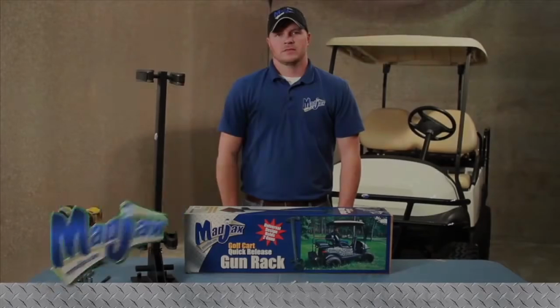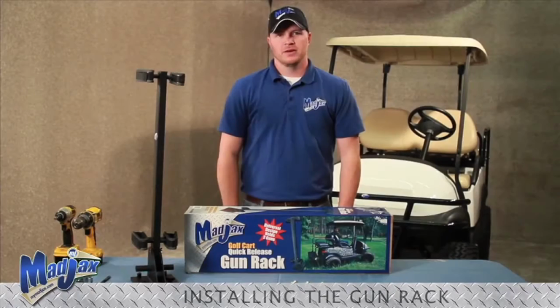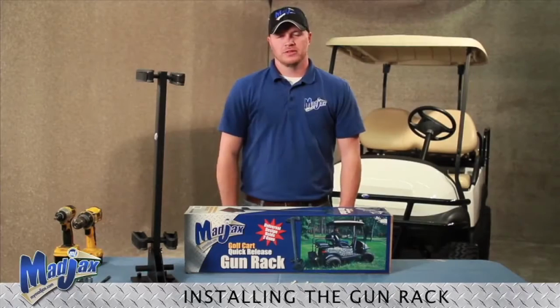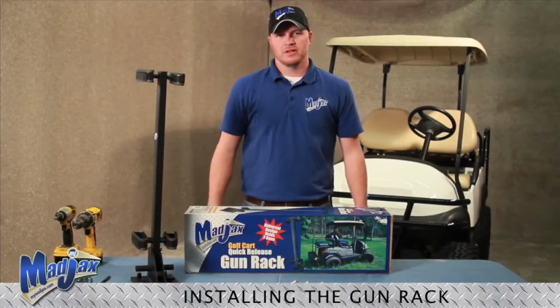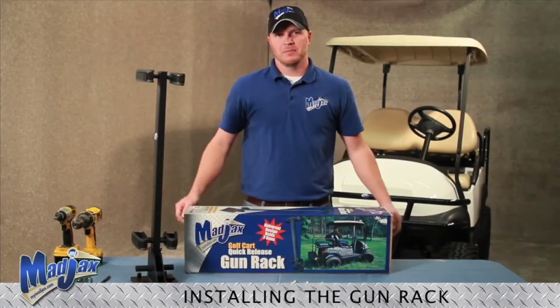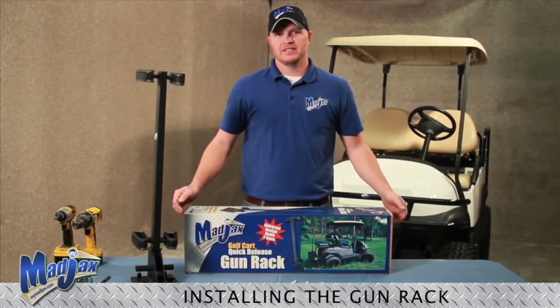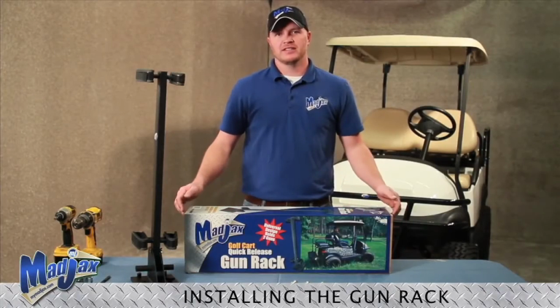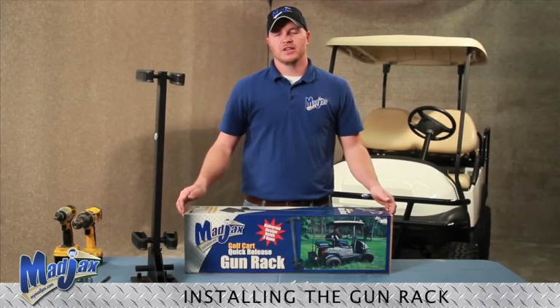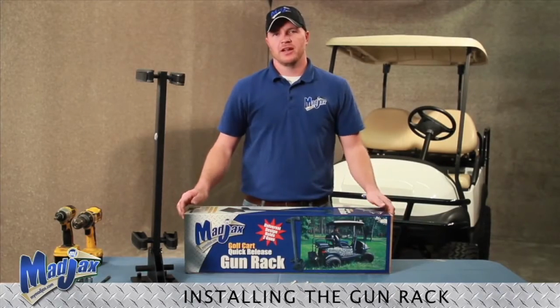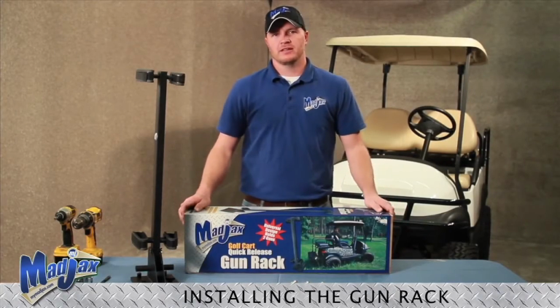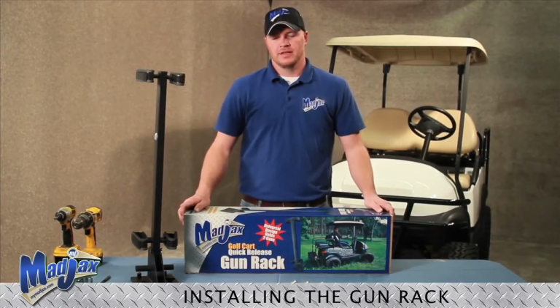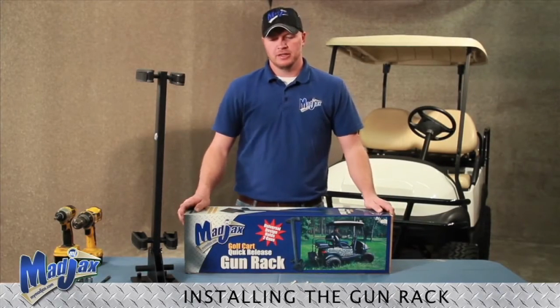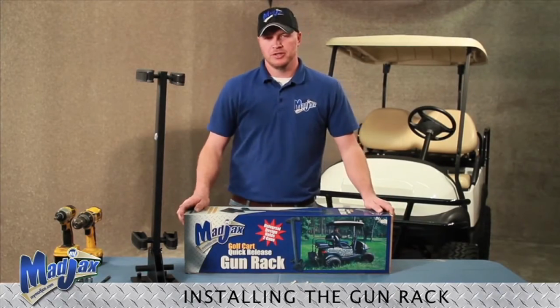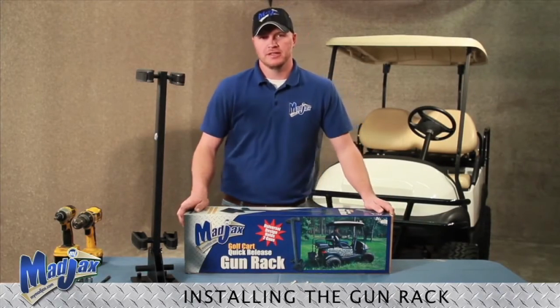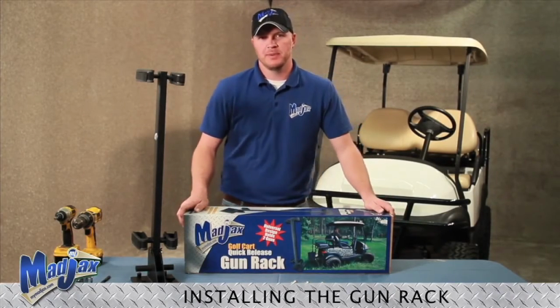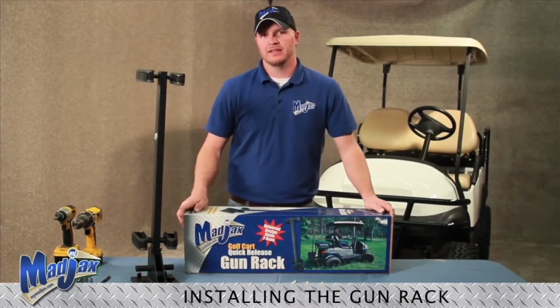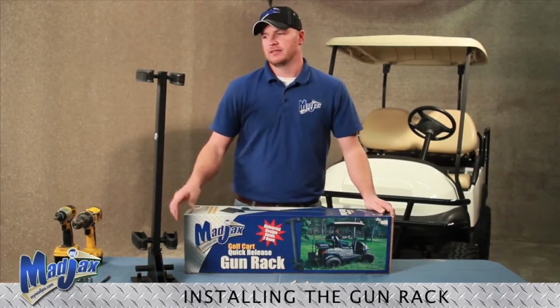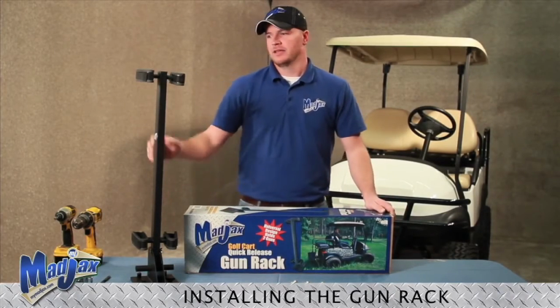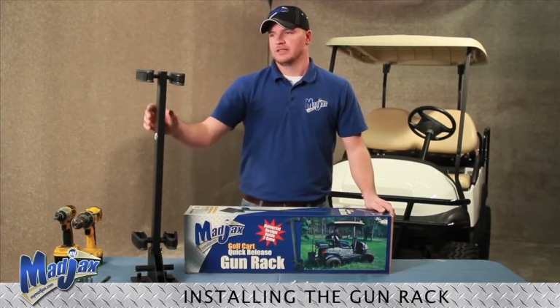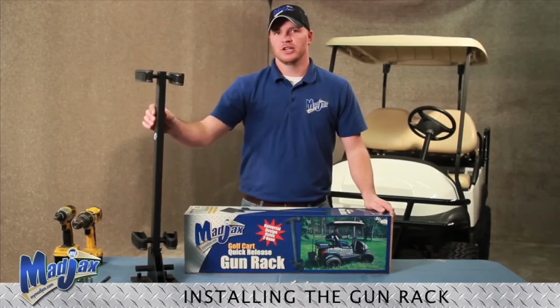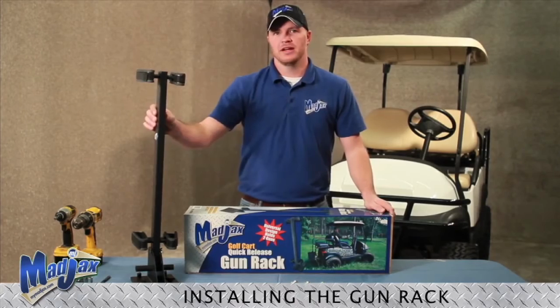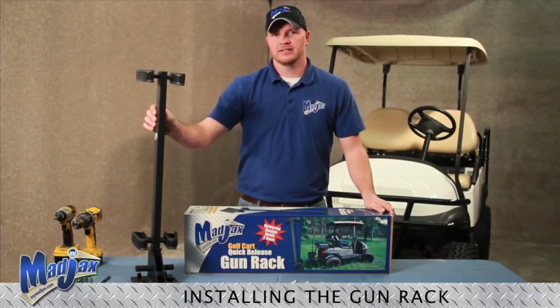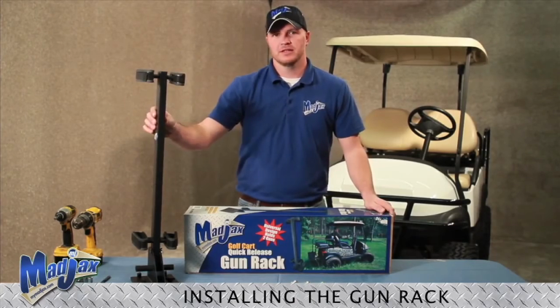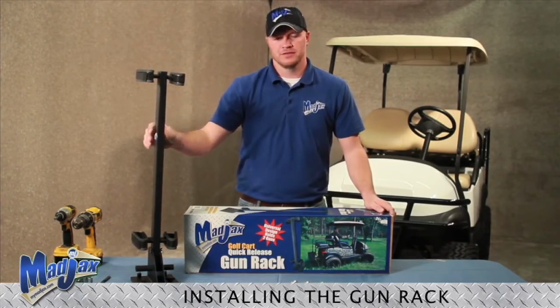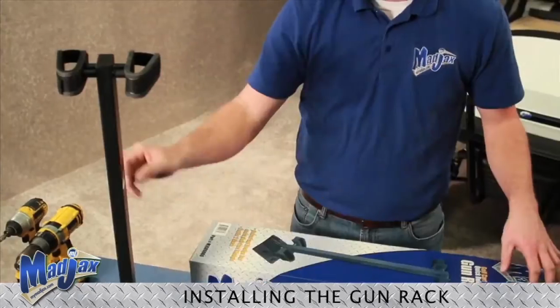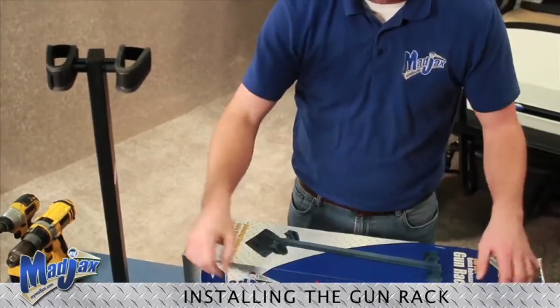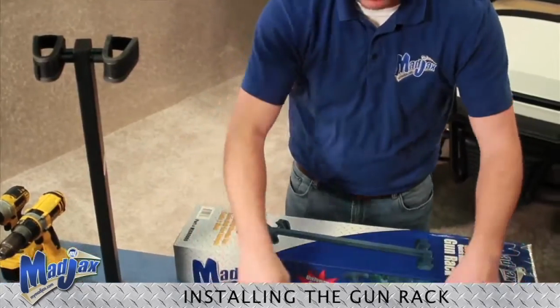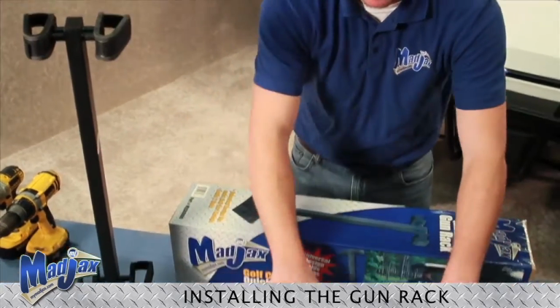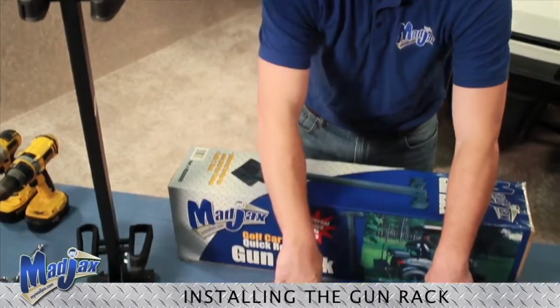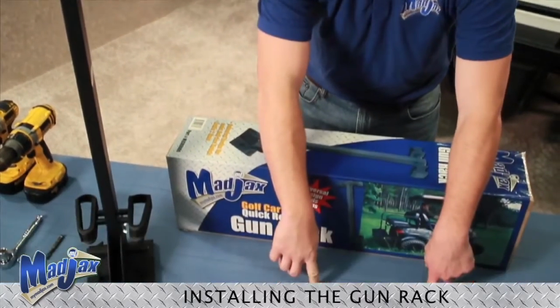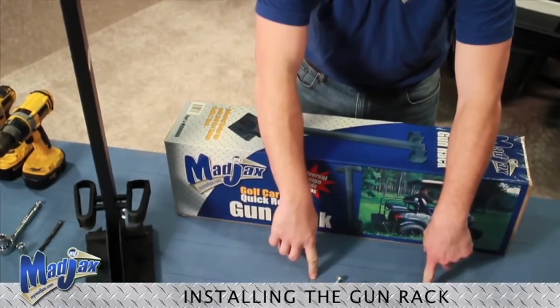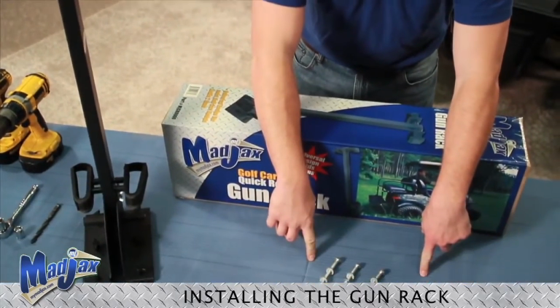Today we're installing a Mad Jacks gun rack. Included in this package is the gun rack itself and the mounting hardware.